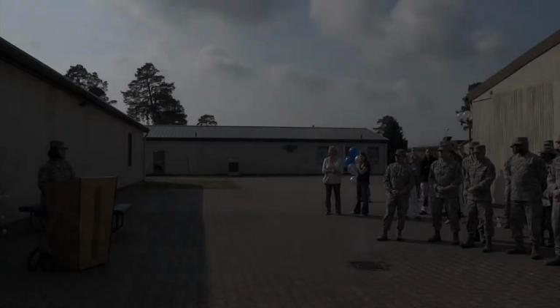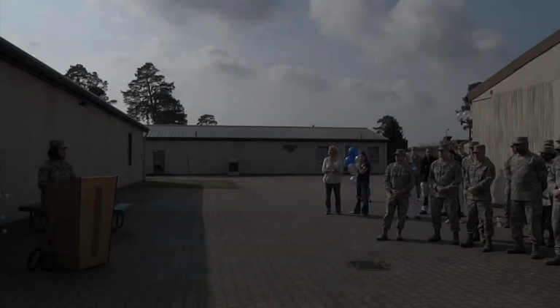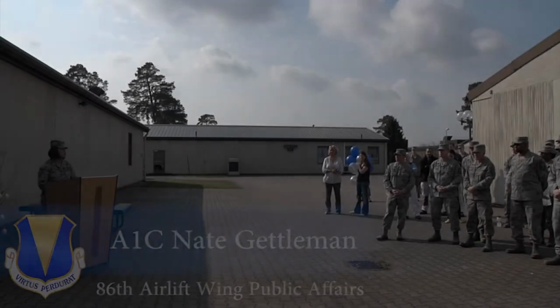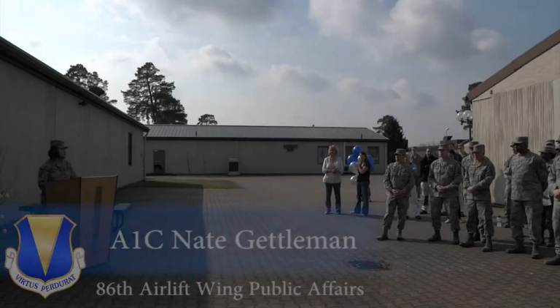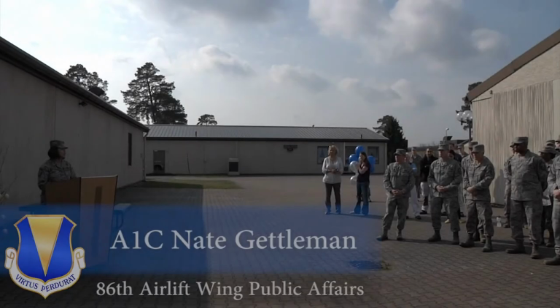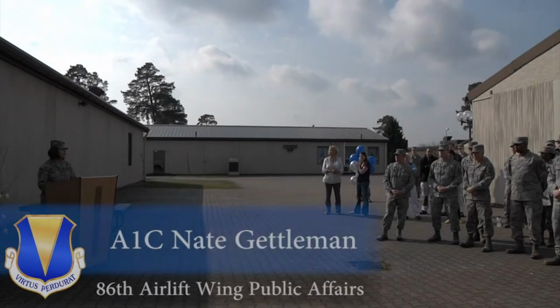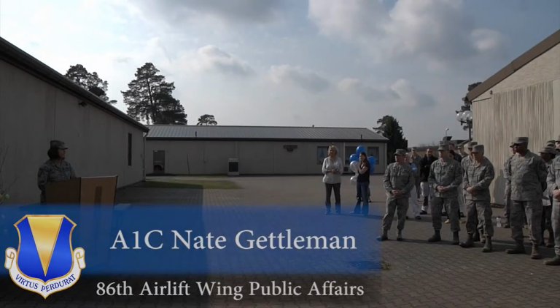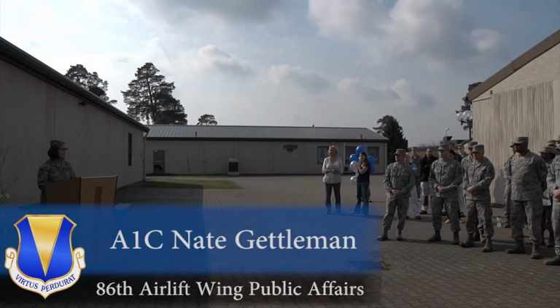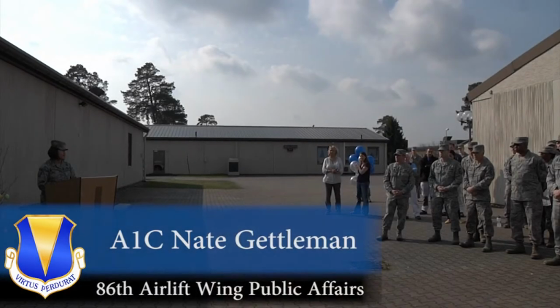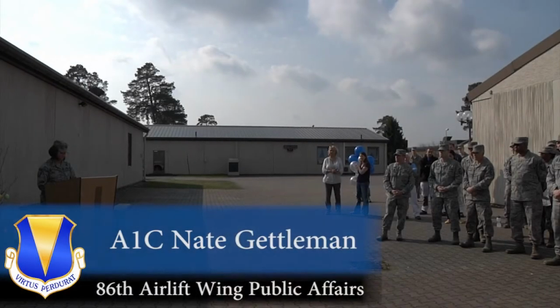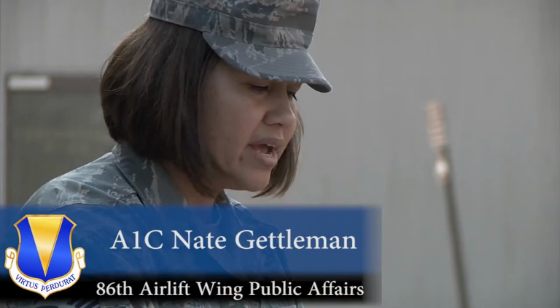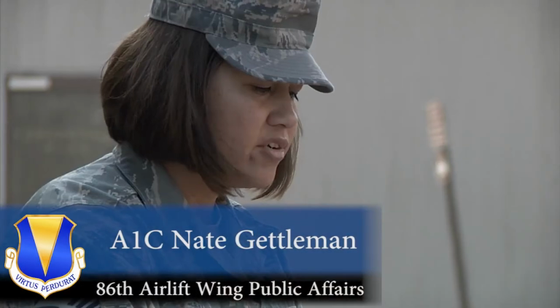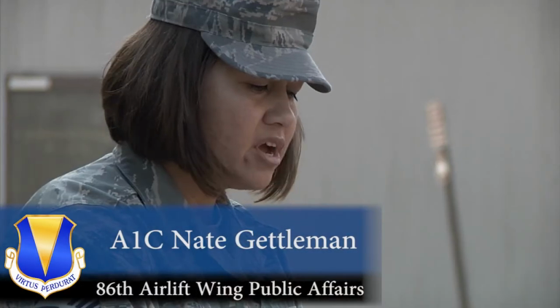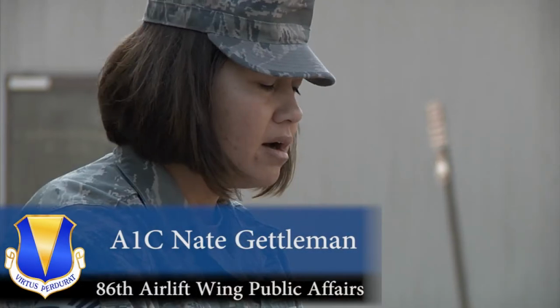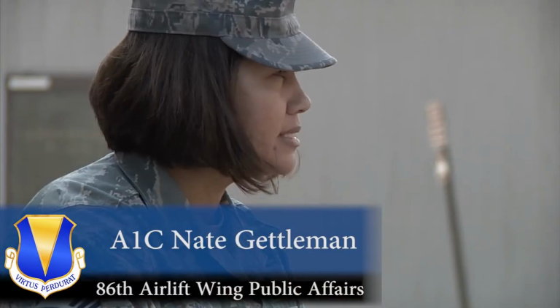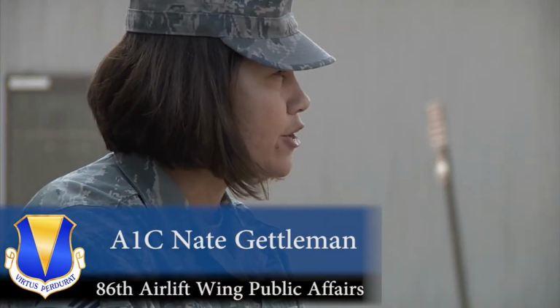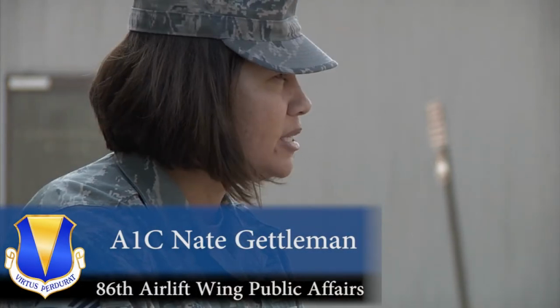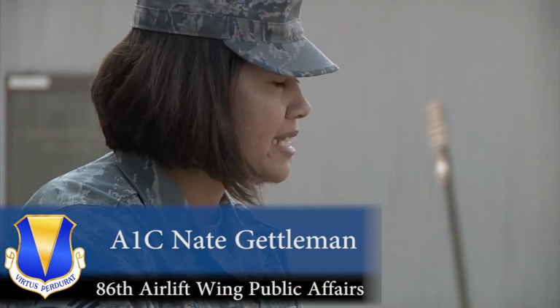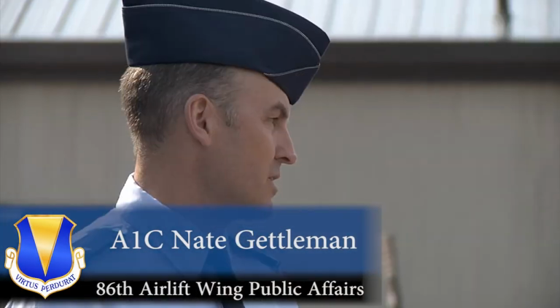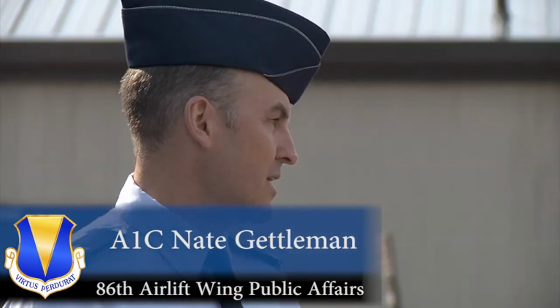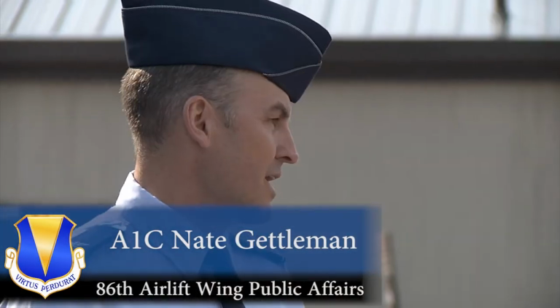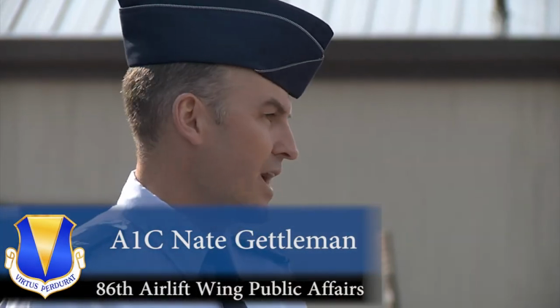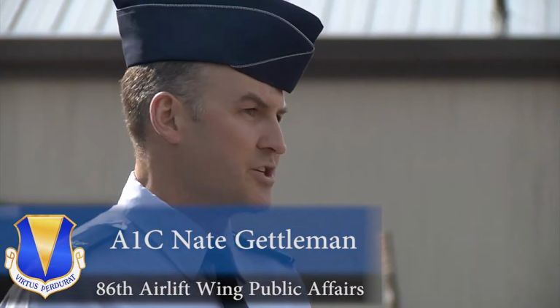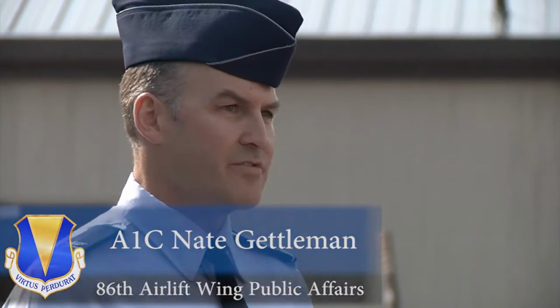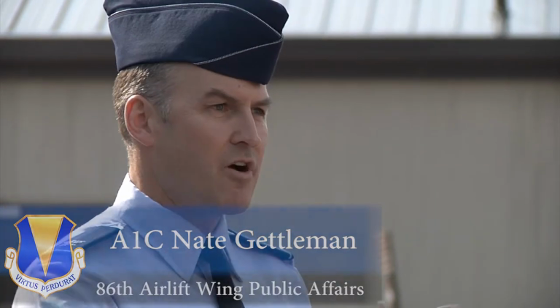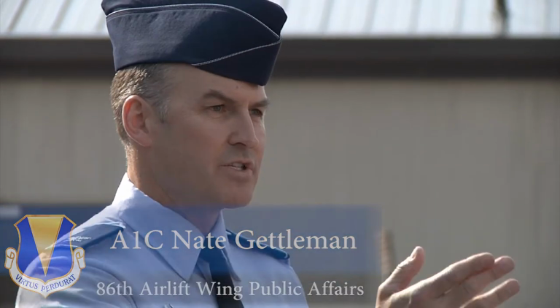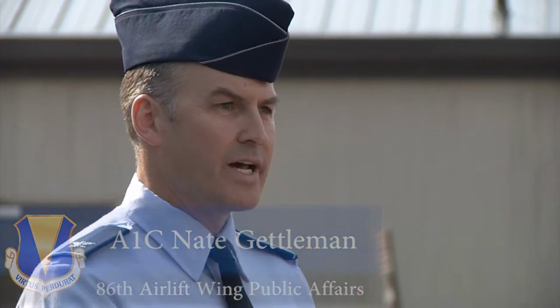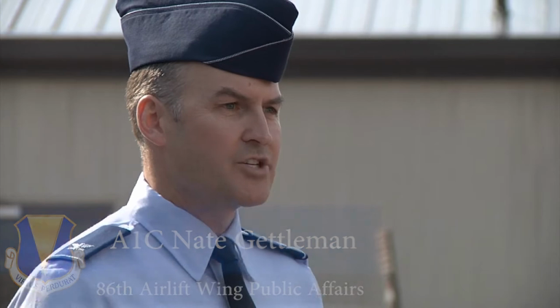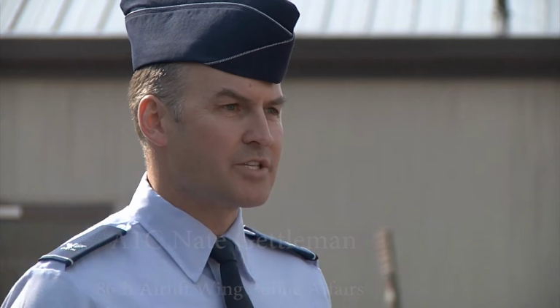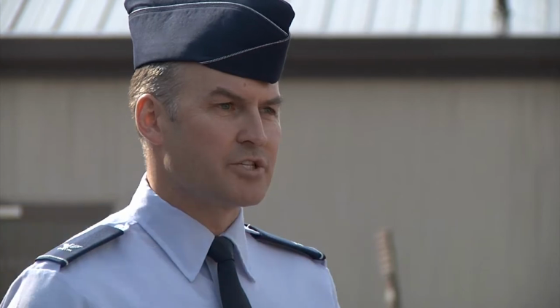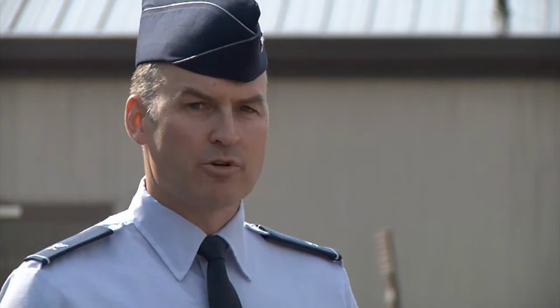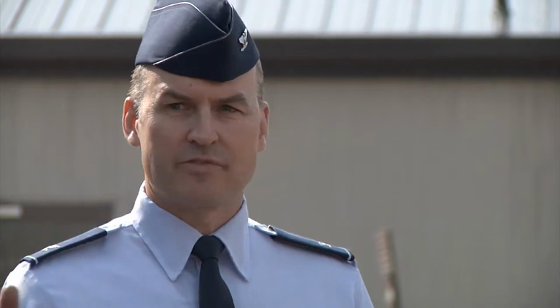The Ramstein Airman's Attic just moved into a new, larger space. But first, what is the Airman's Attic?